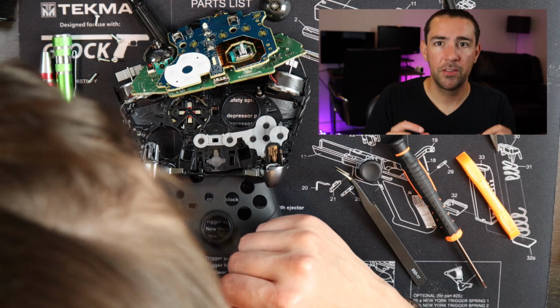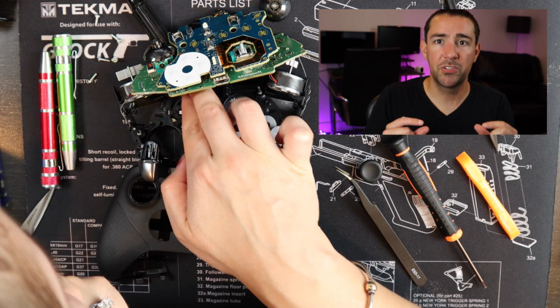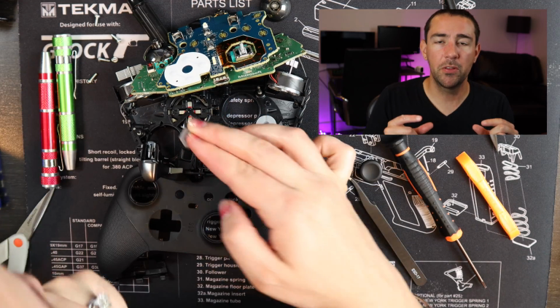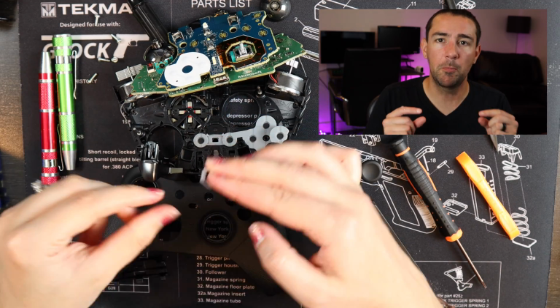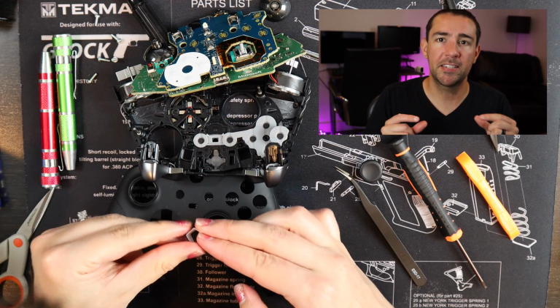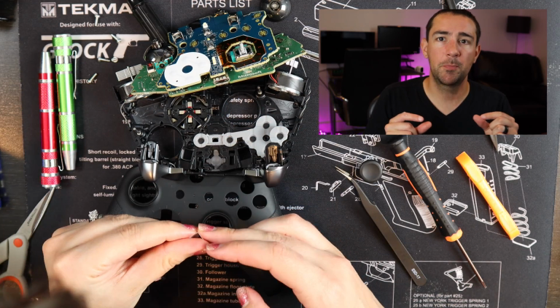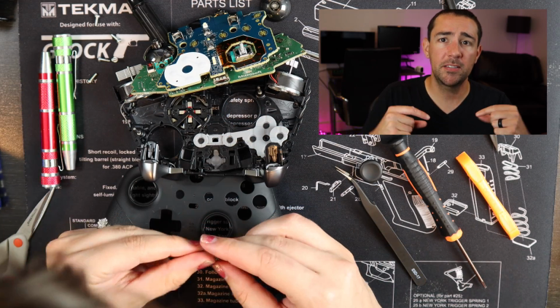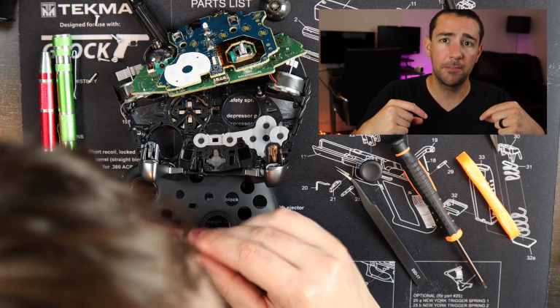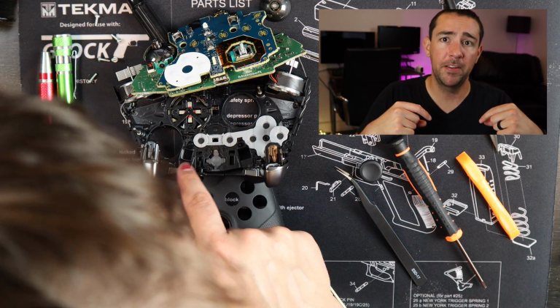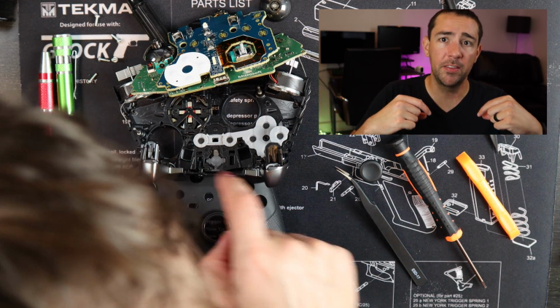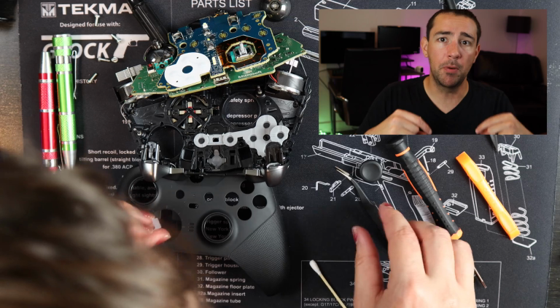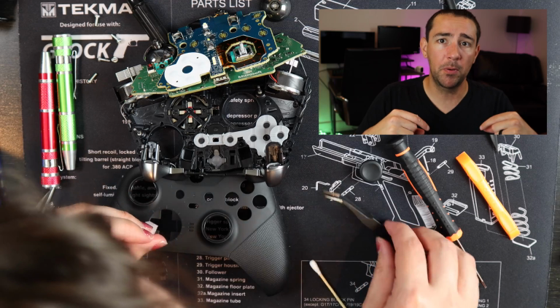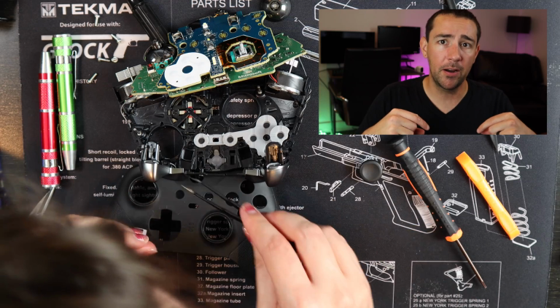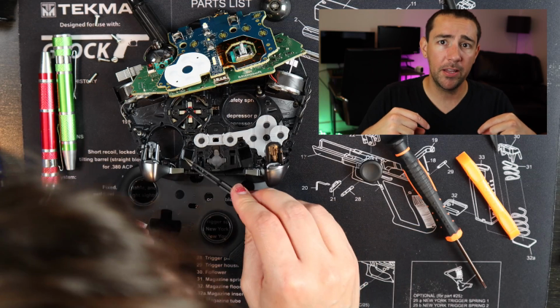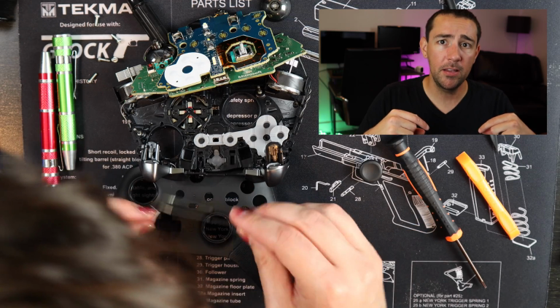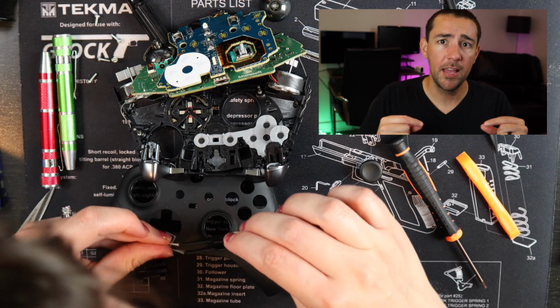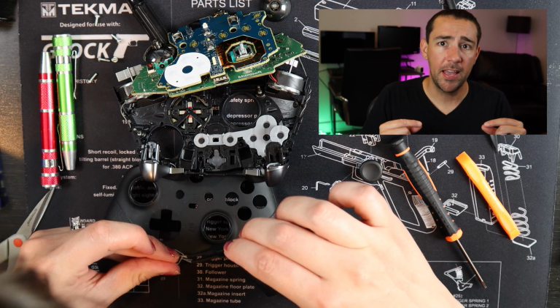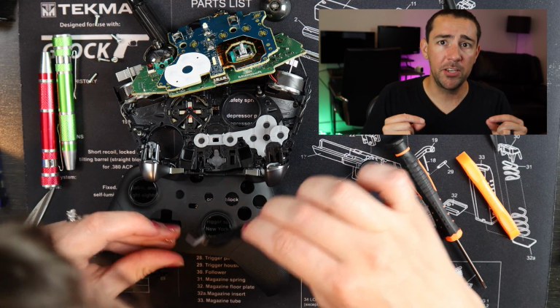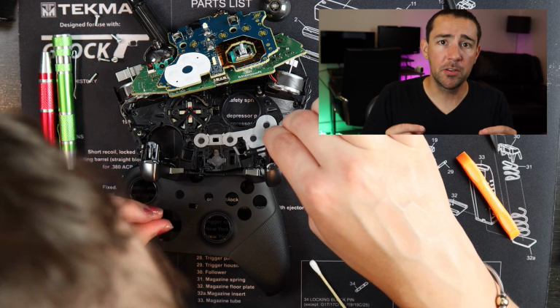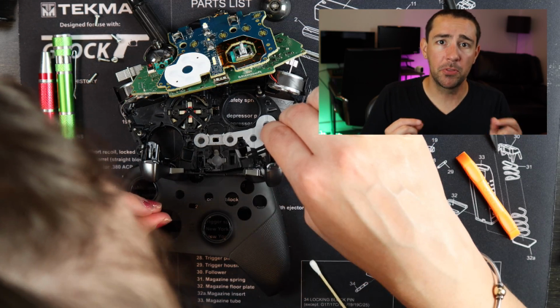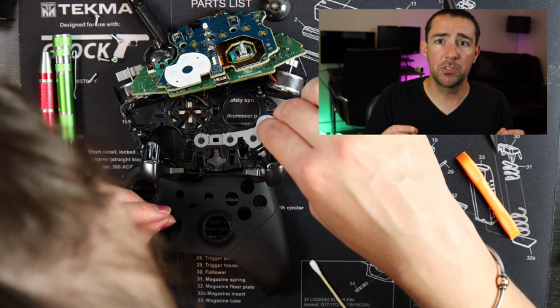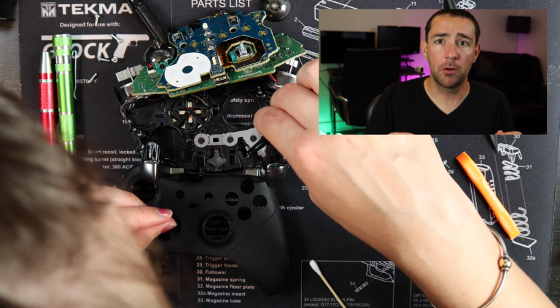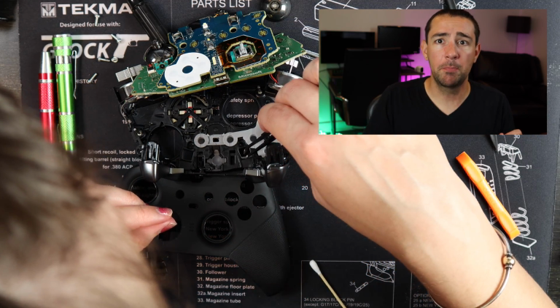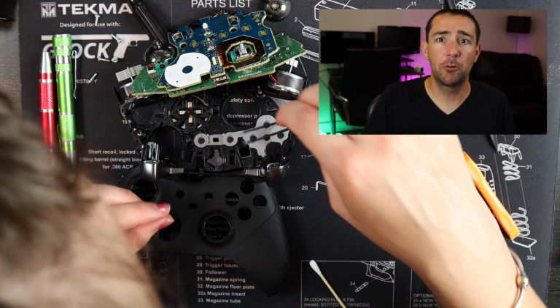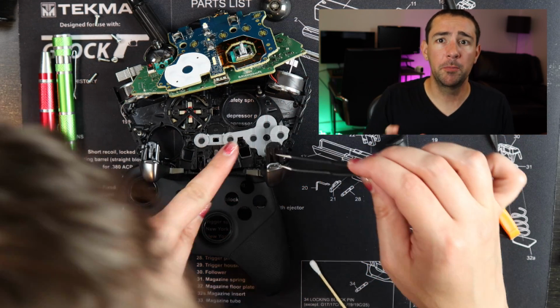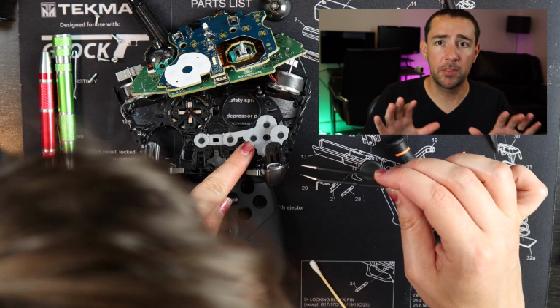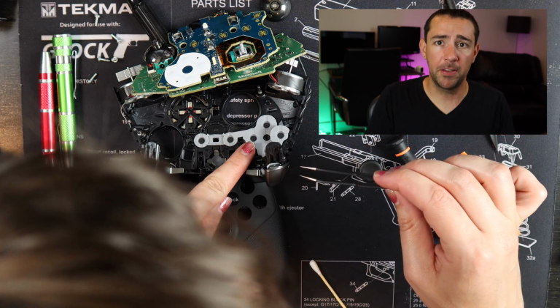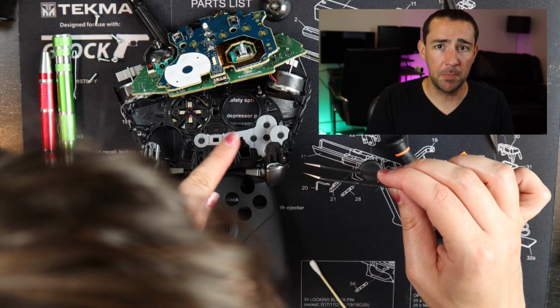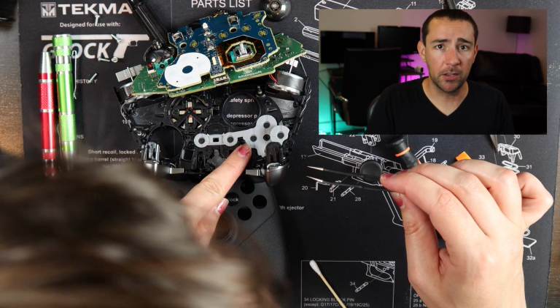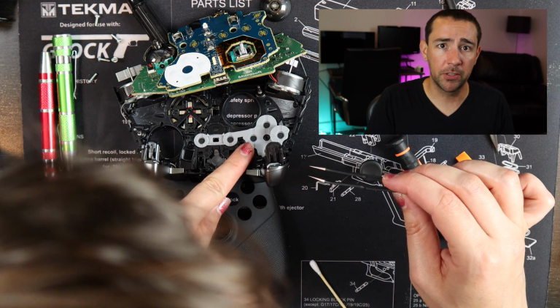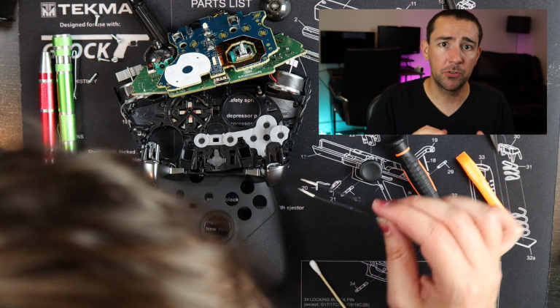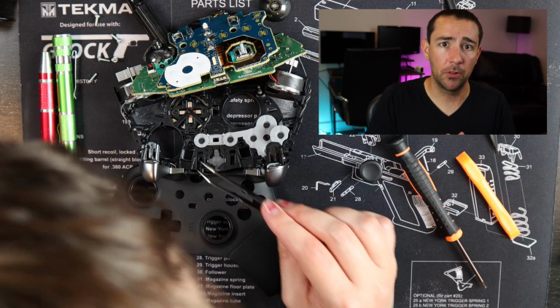There are two little plastic bits that fit in the bumper area and you can put those on right before you put the face back on the controller.